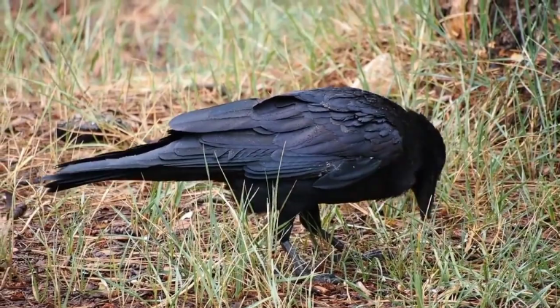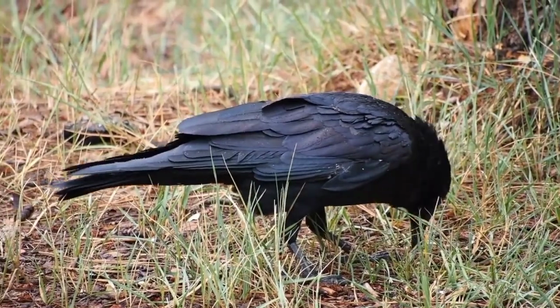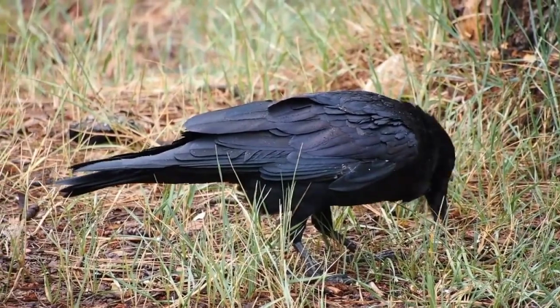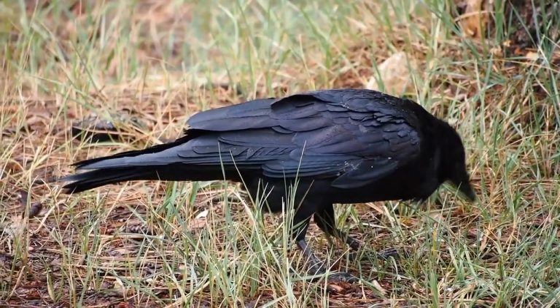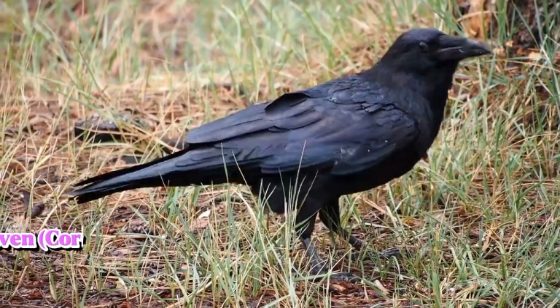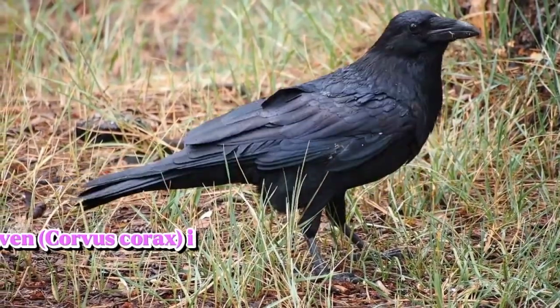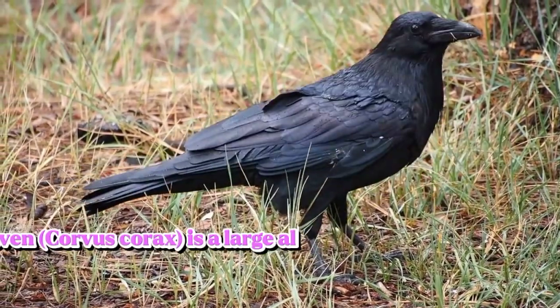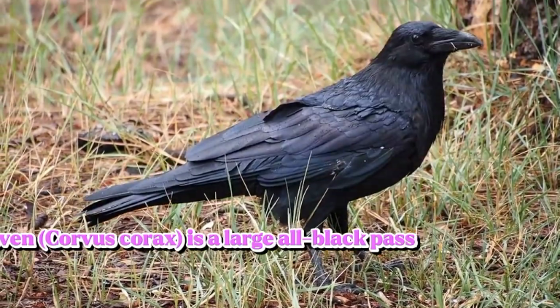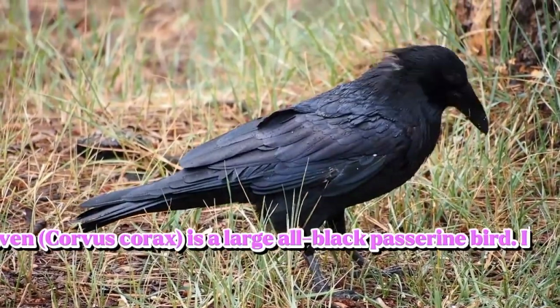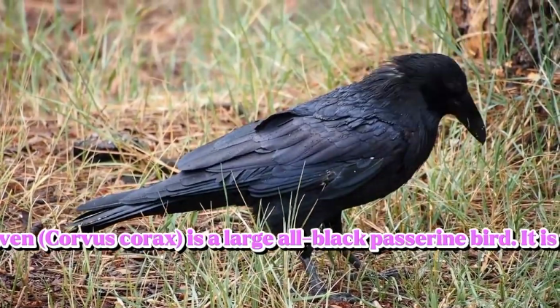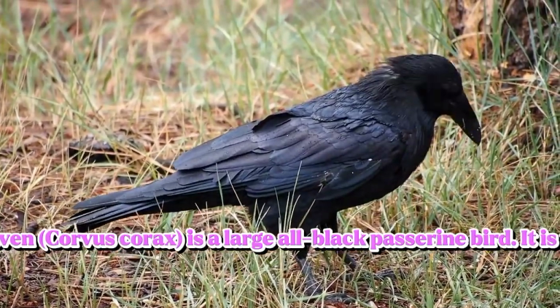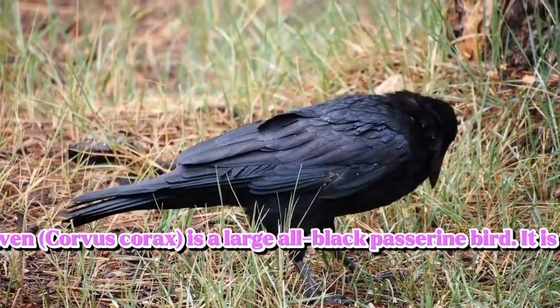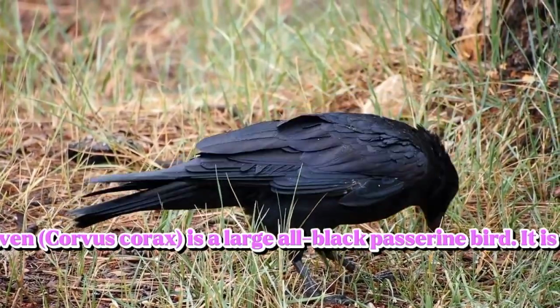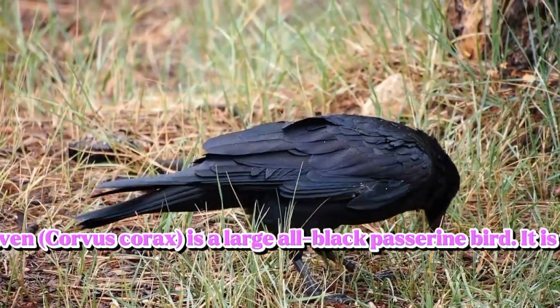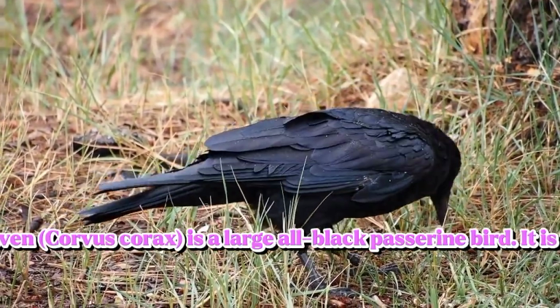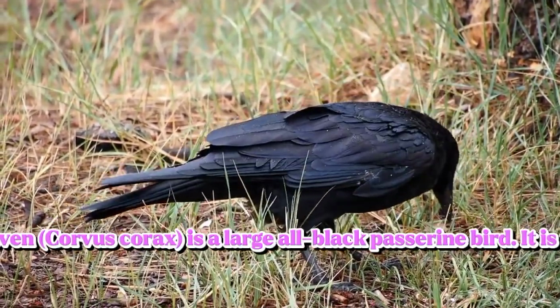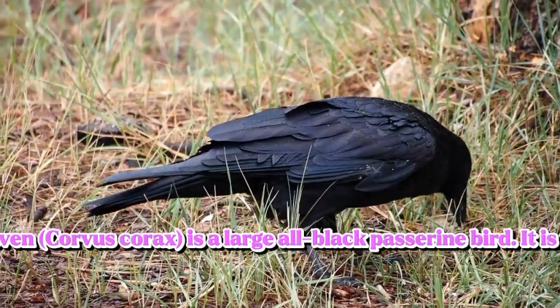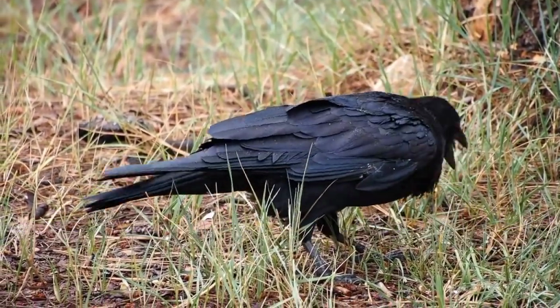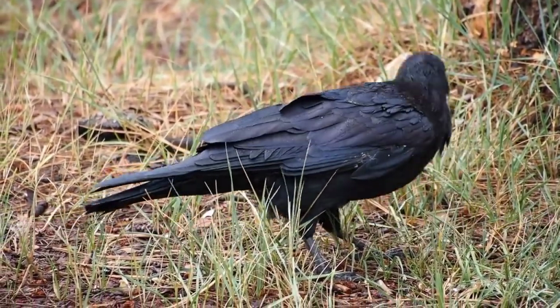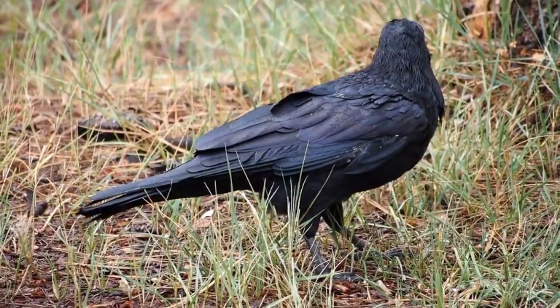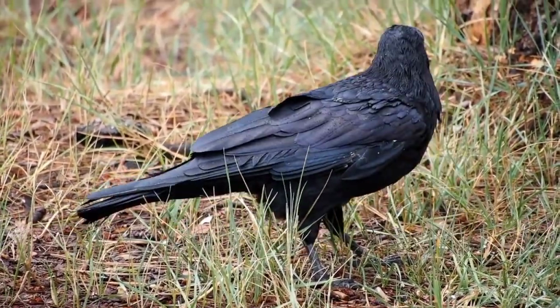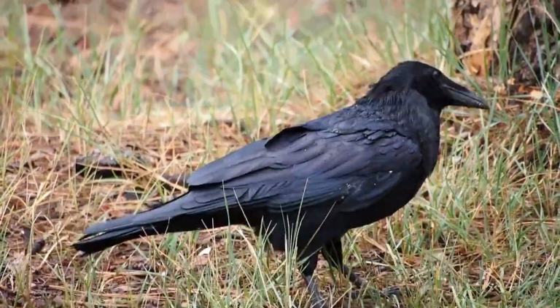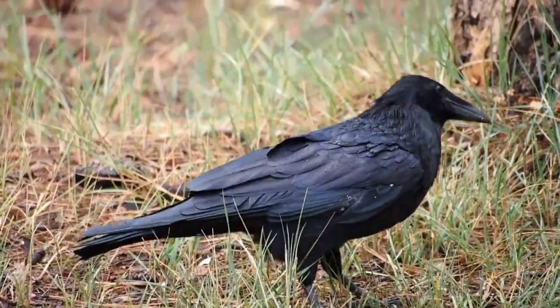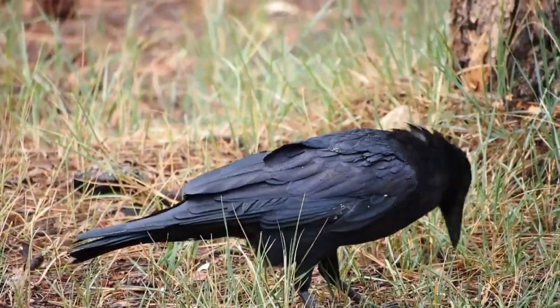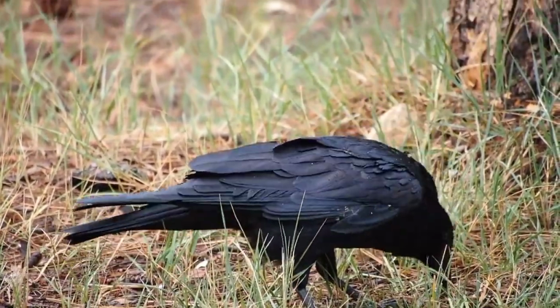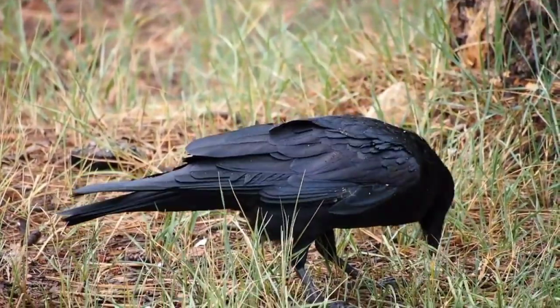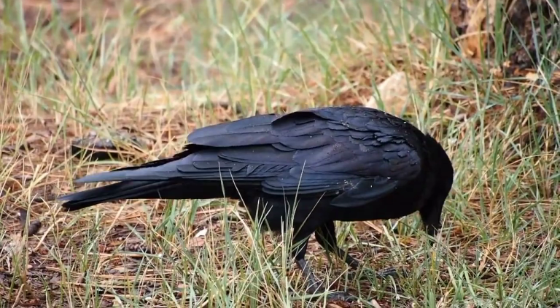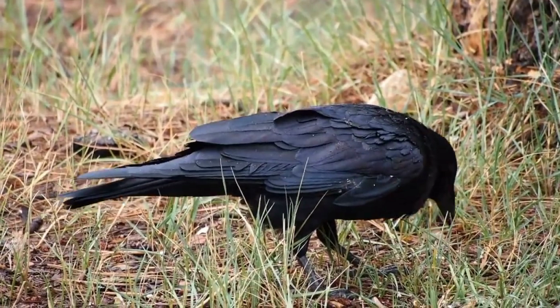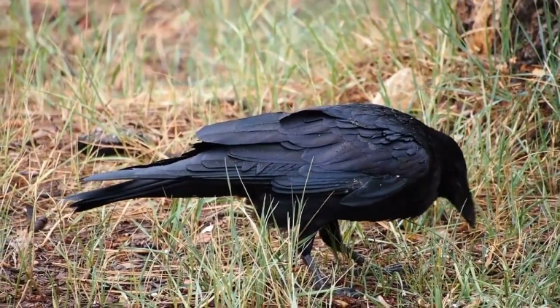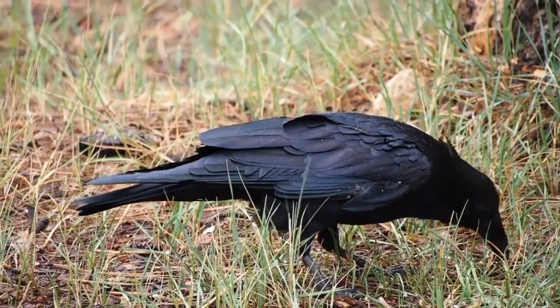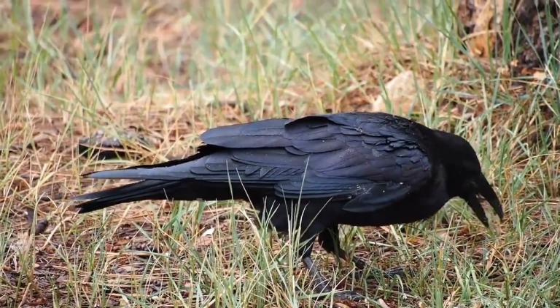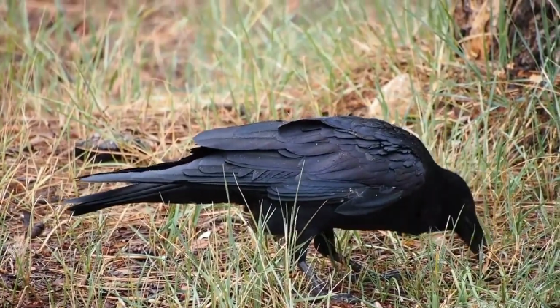Corvus corax is a large all-black passerine bird. It is the most widely distributed...